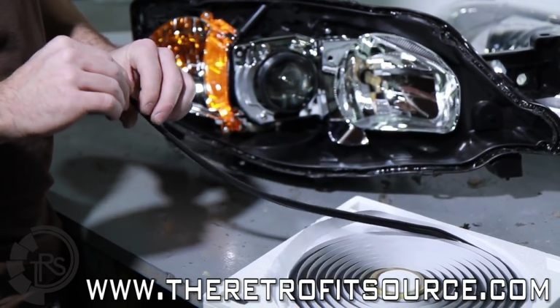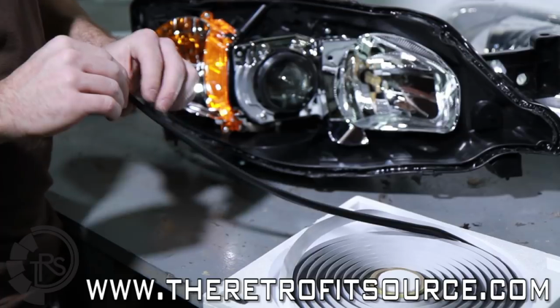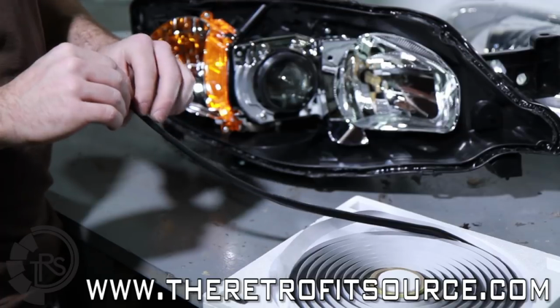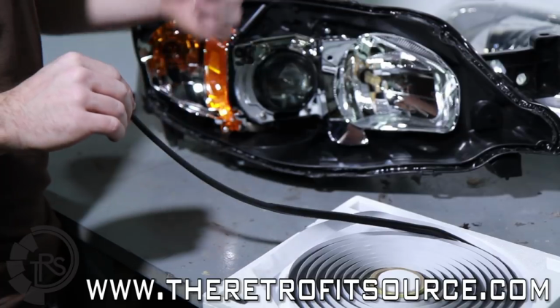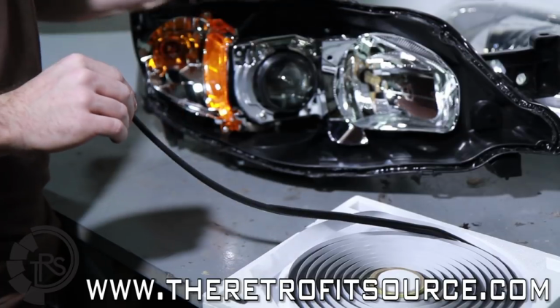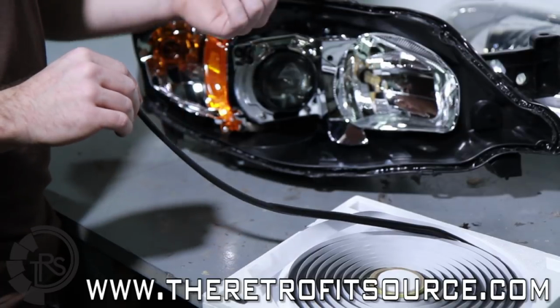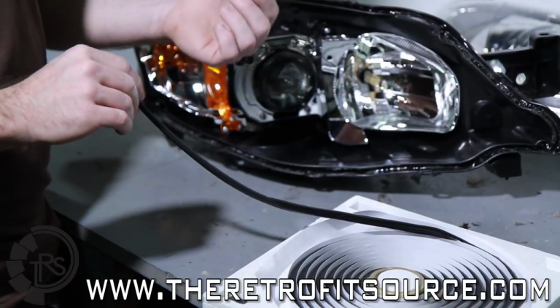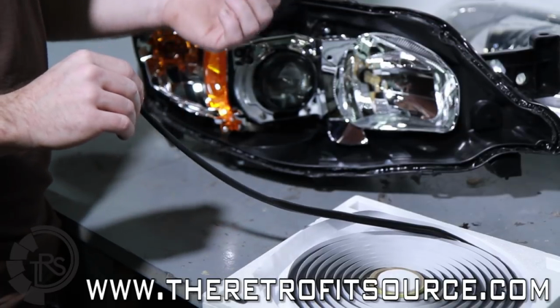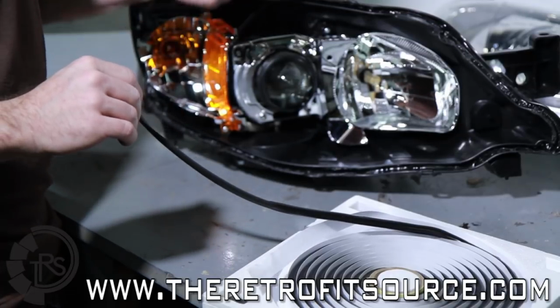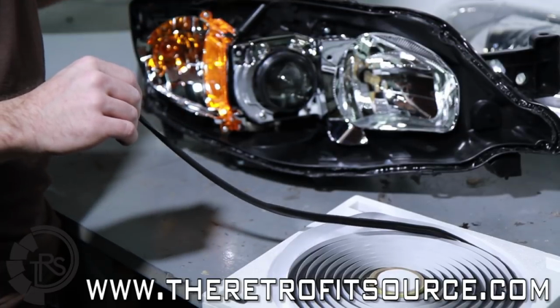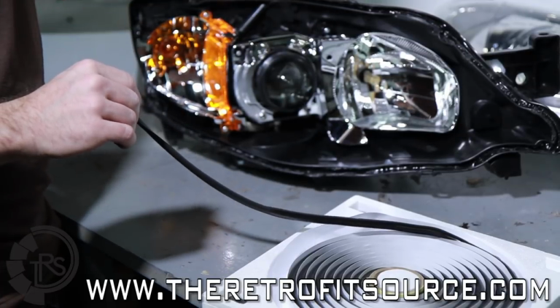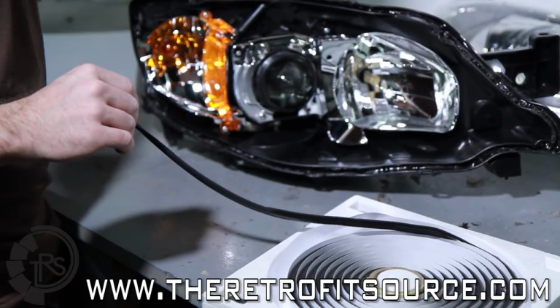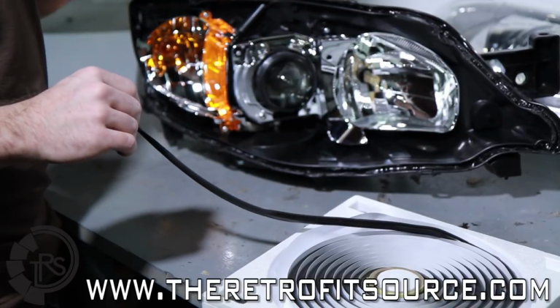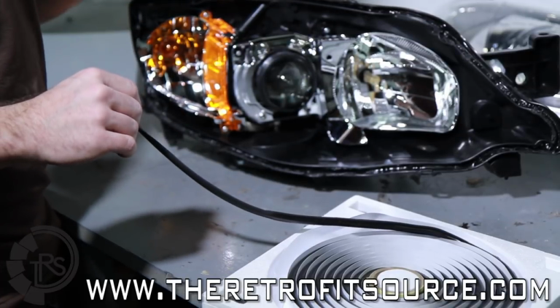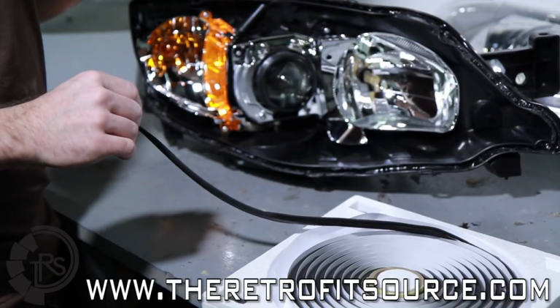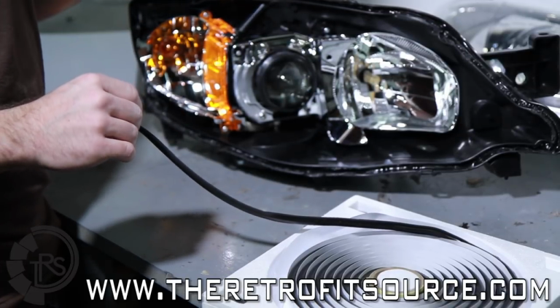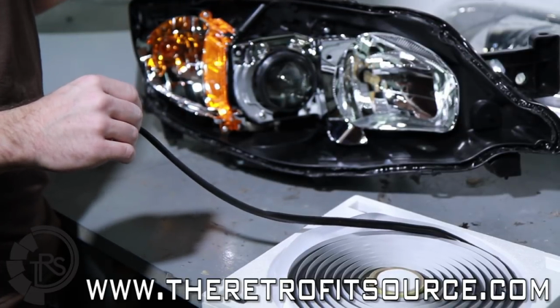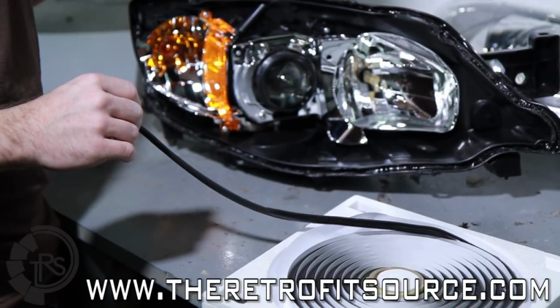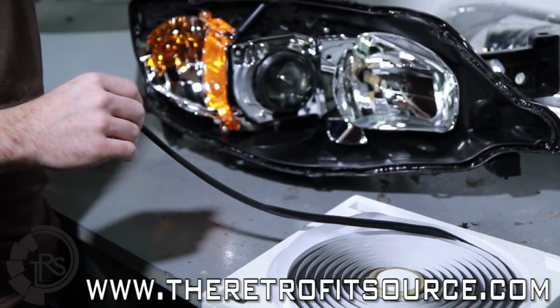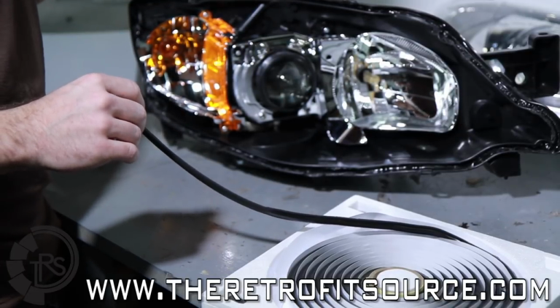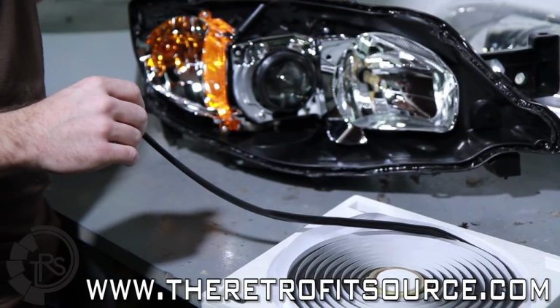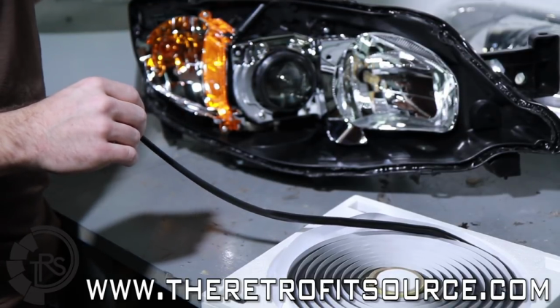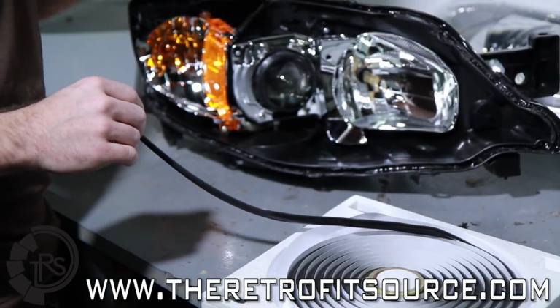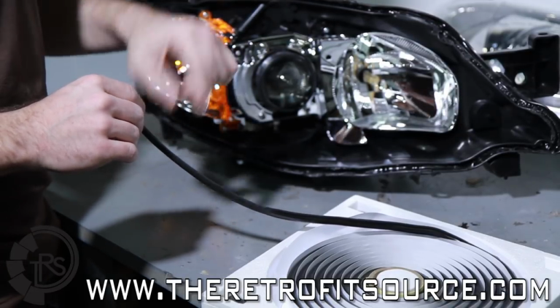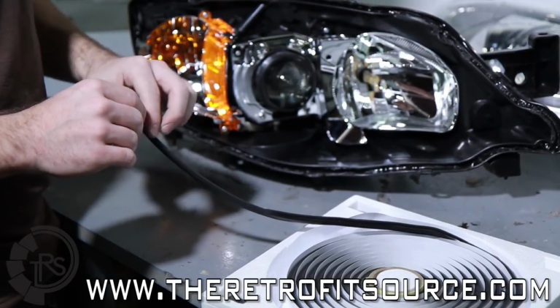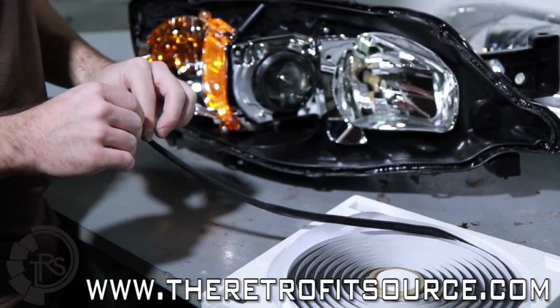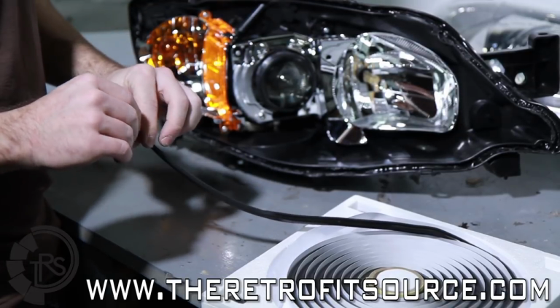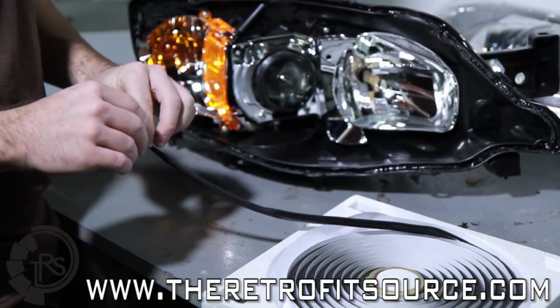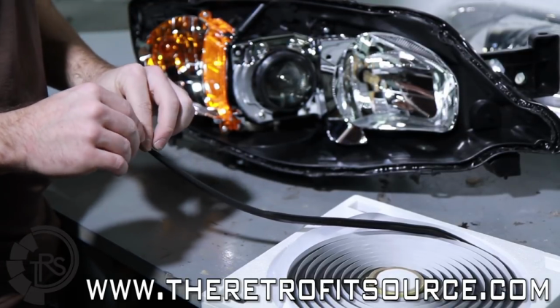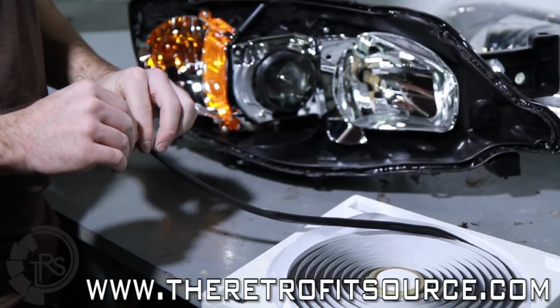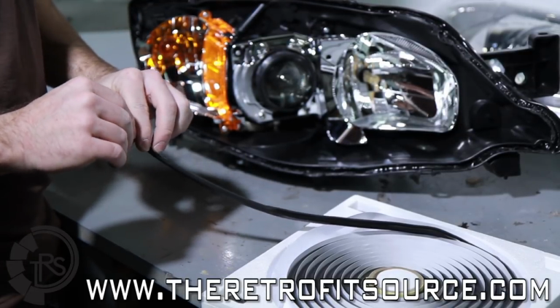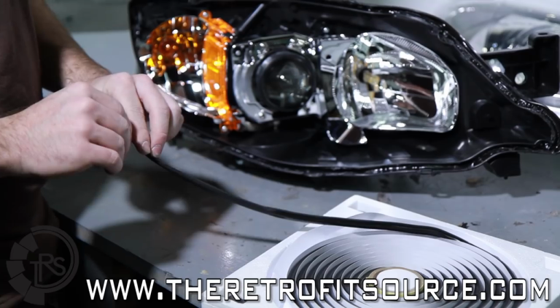From there, we'll get the lens back on, put it back in the oven, and we'll have a nice, nicely sealed headlight.